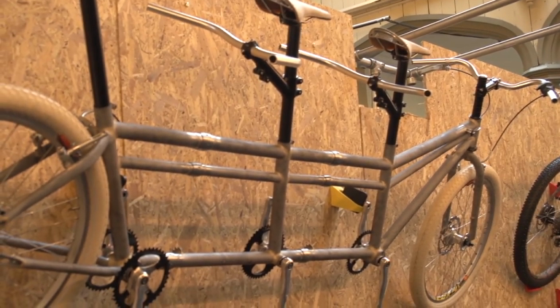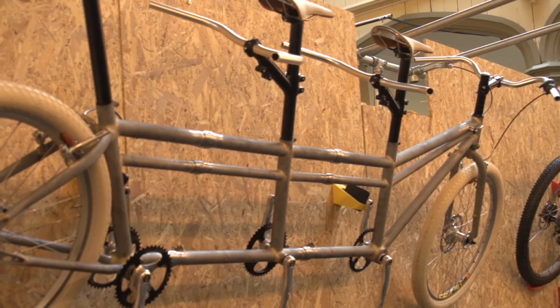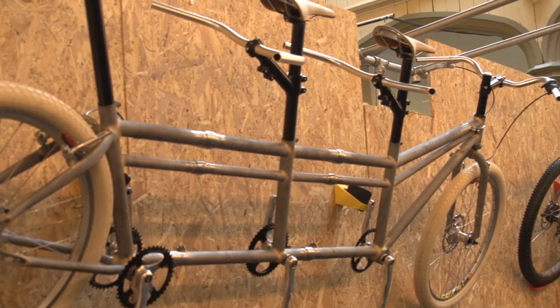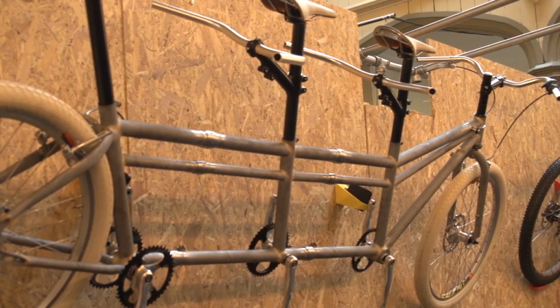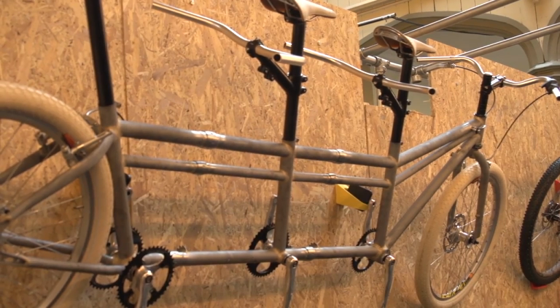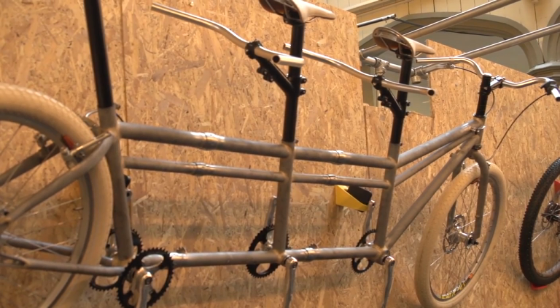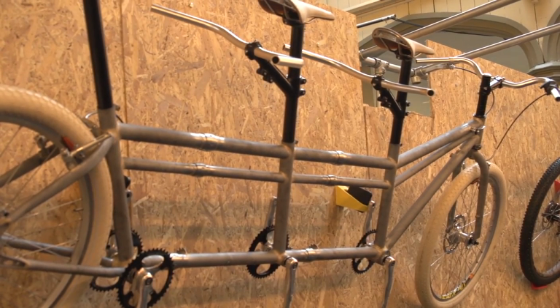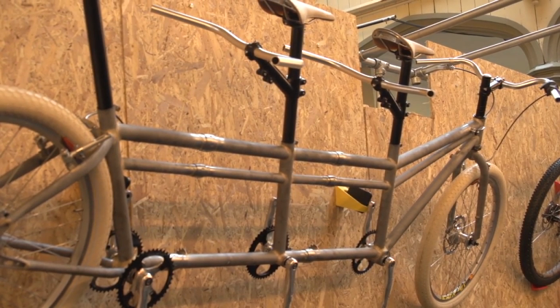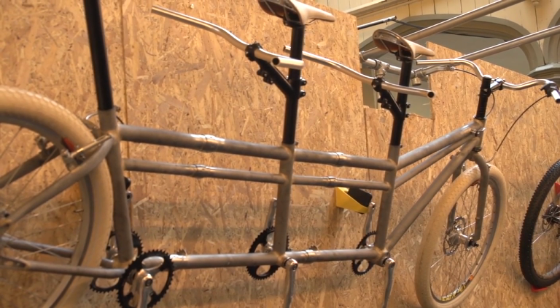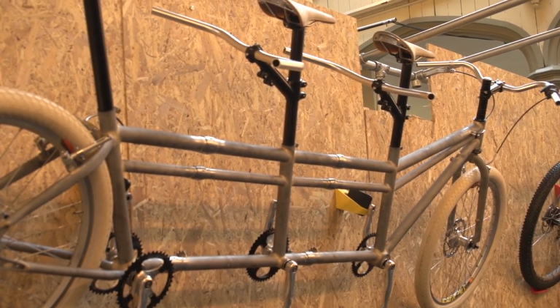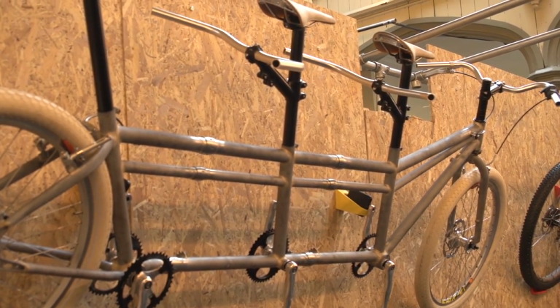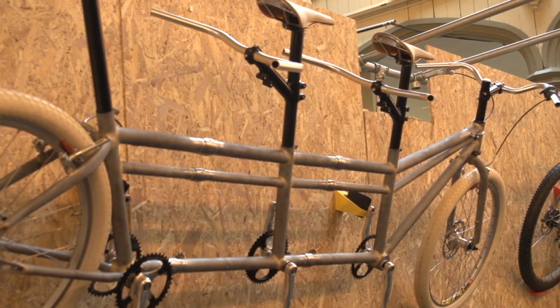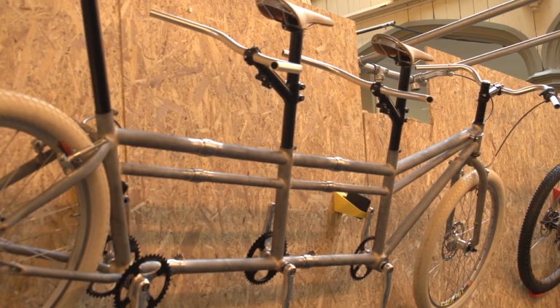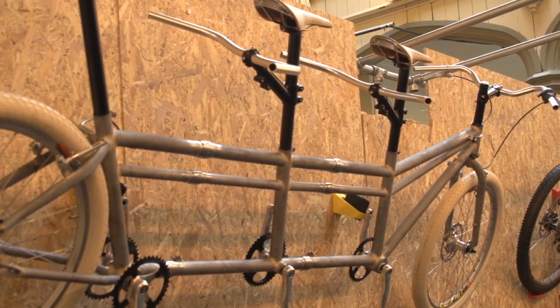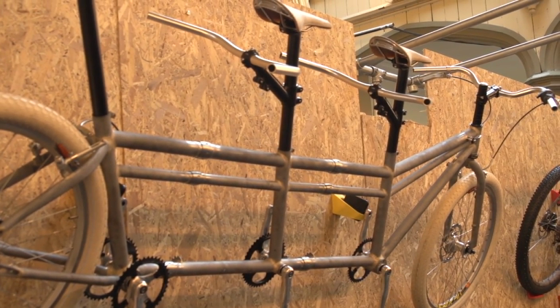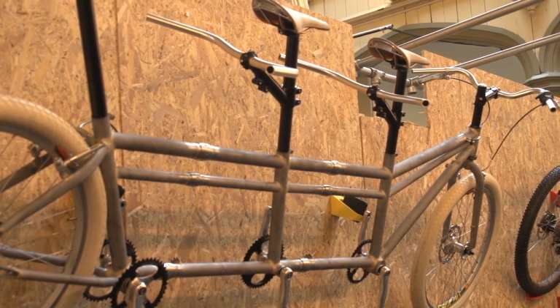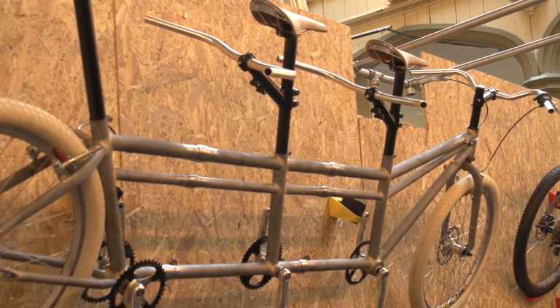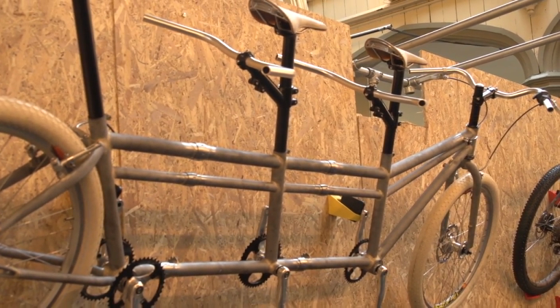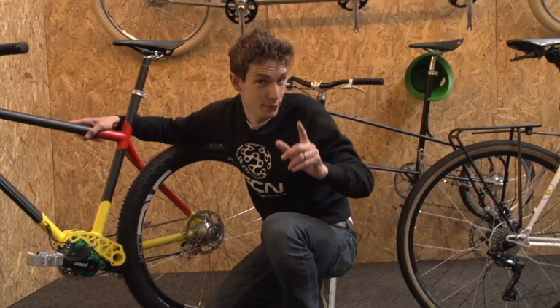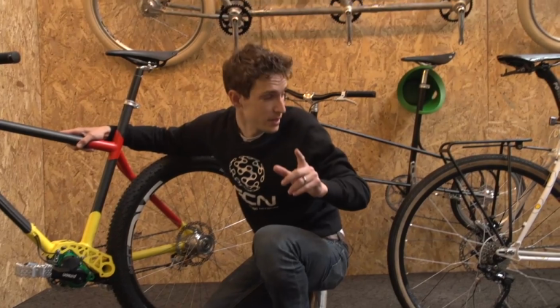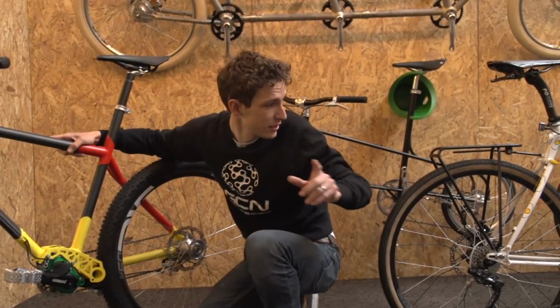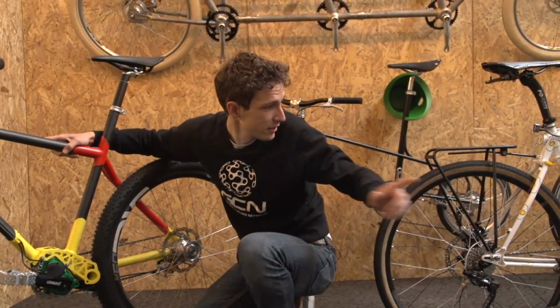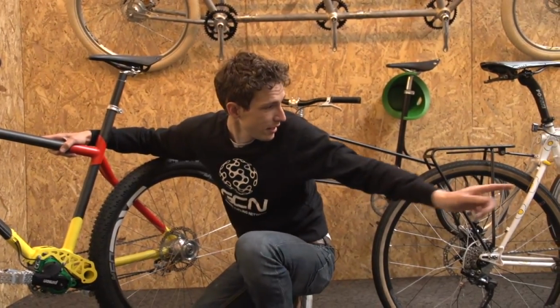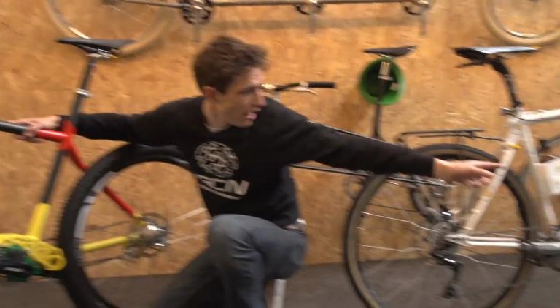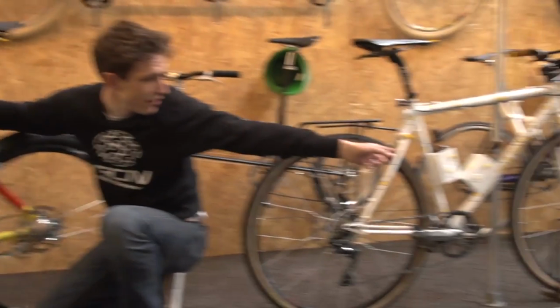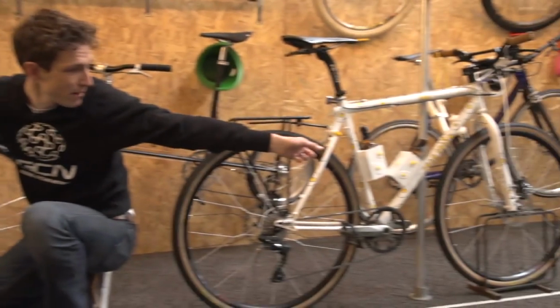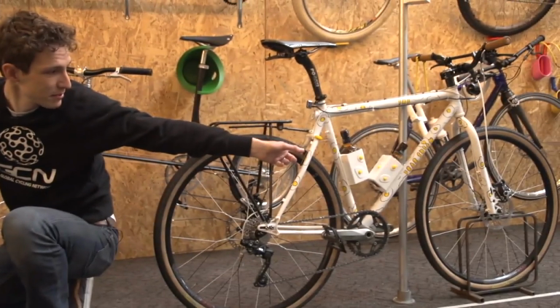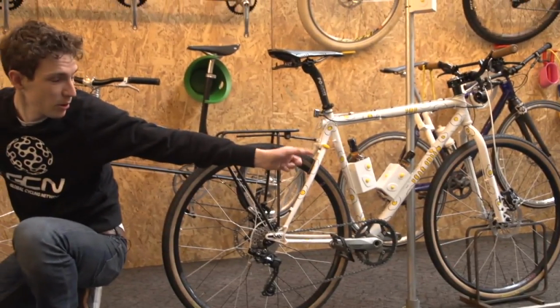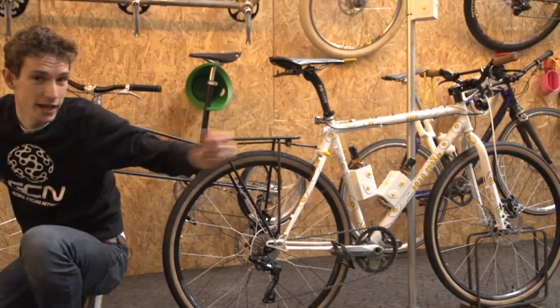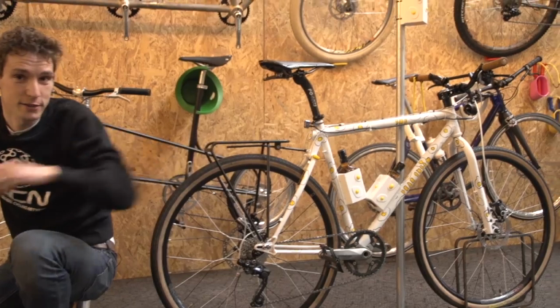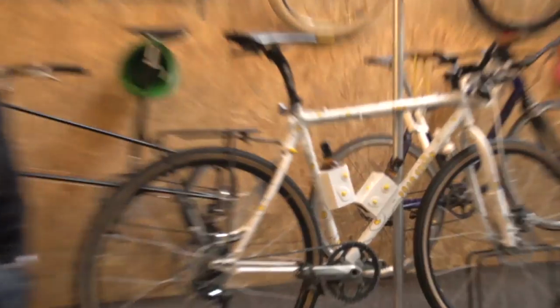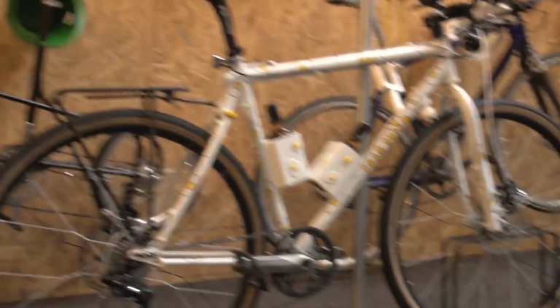I've got a GCN challenge in mind. And one last thing from Dear Susan — they've made some bottle cages for Lloydy.